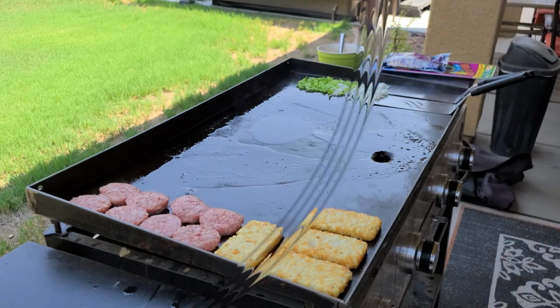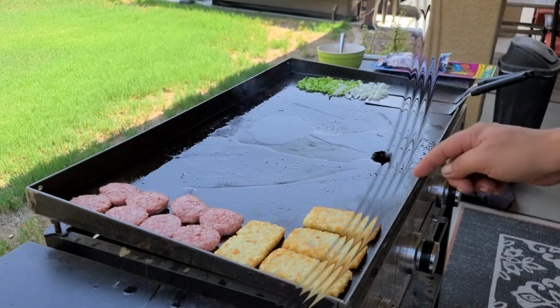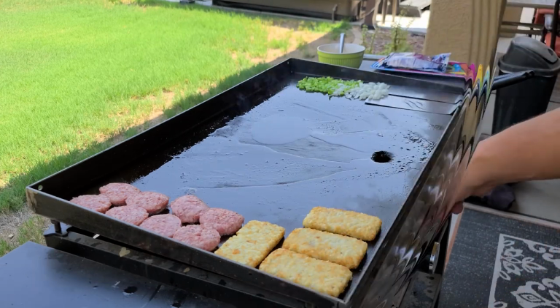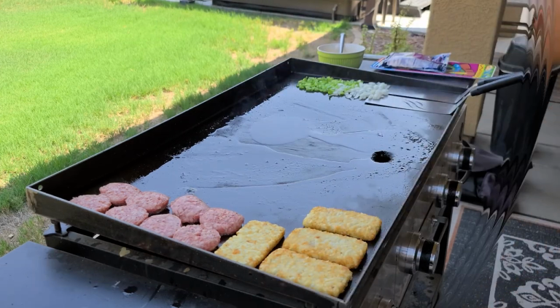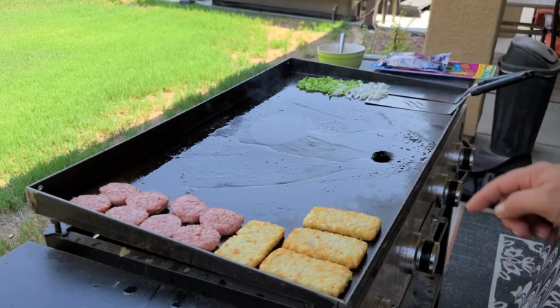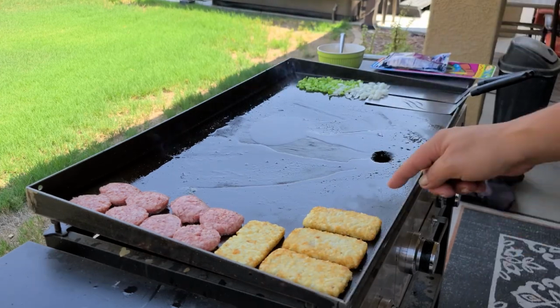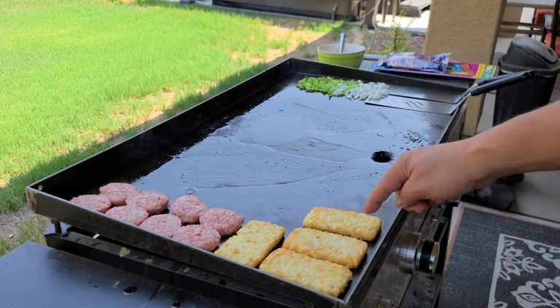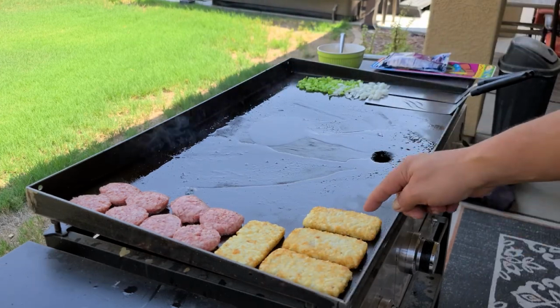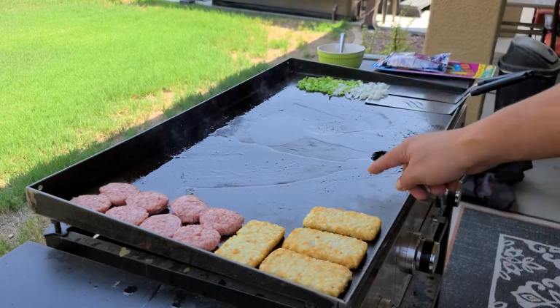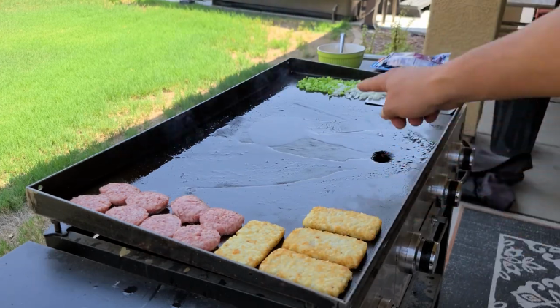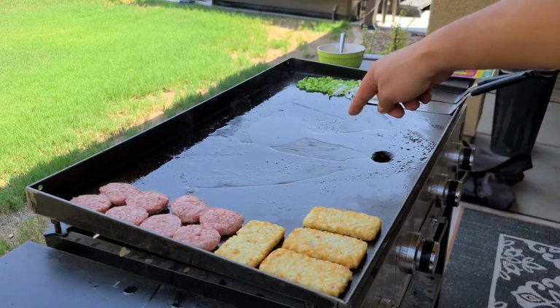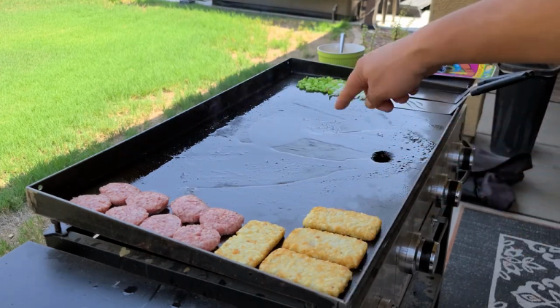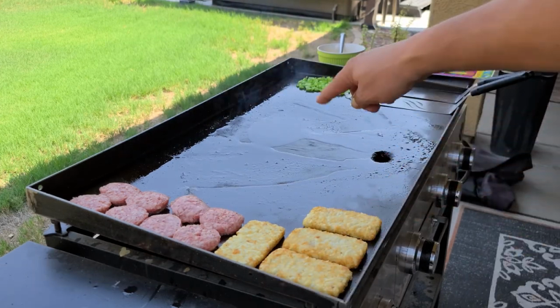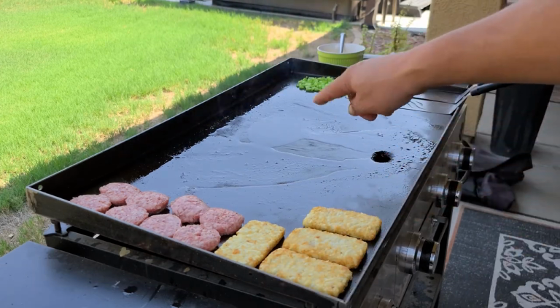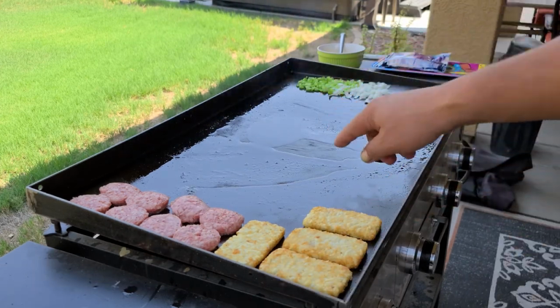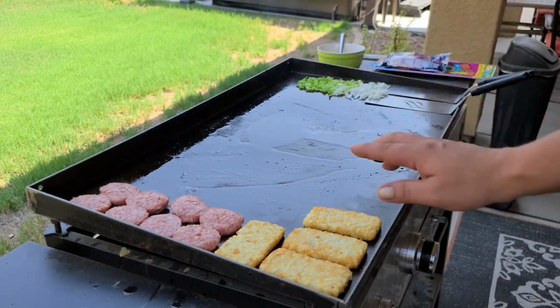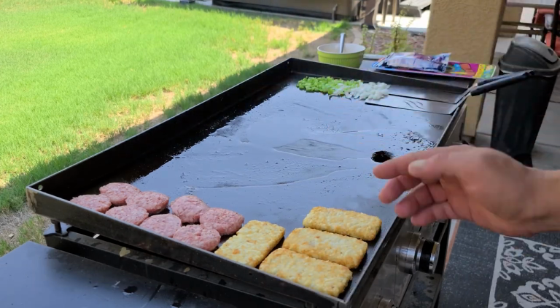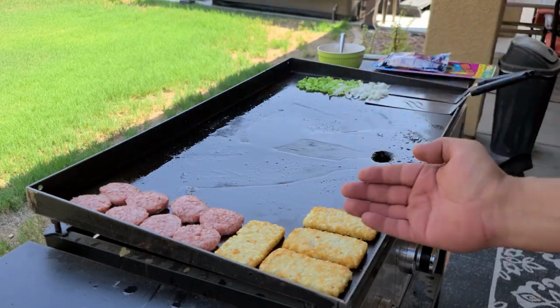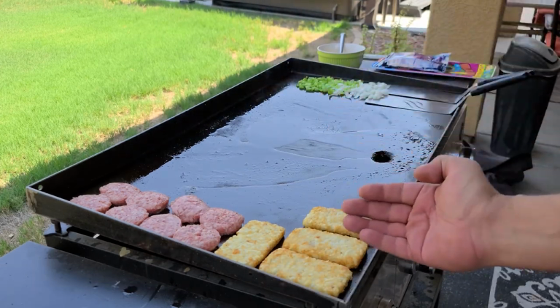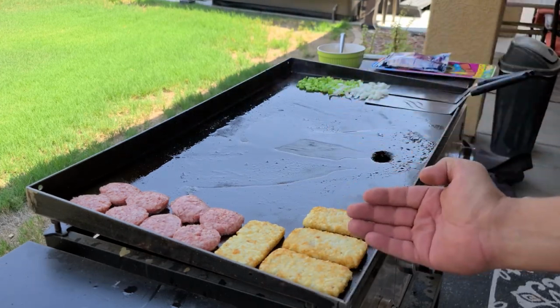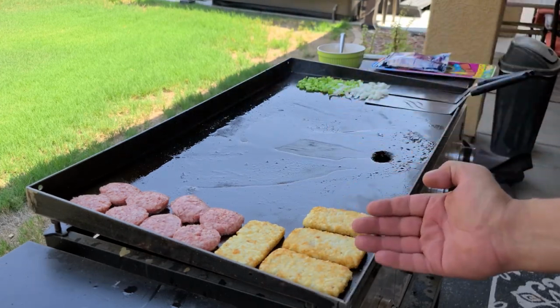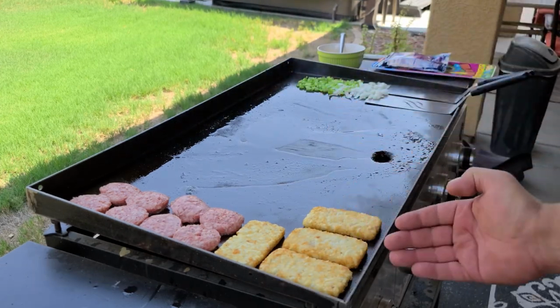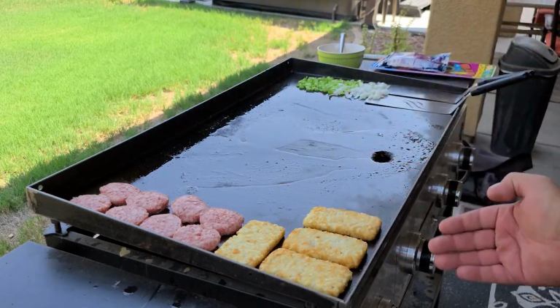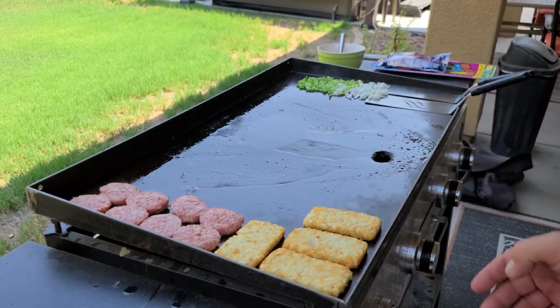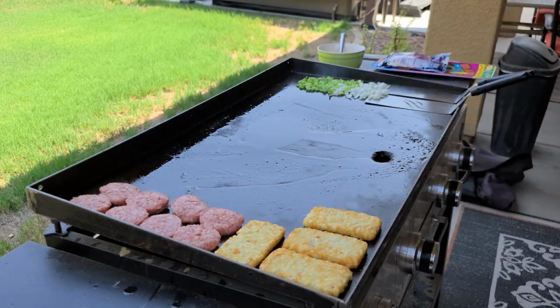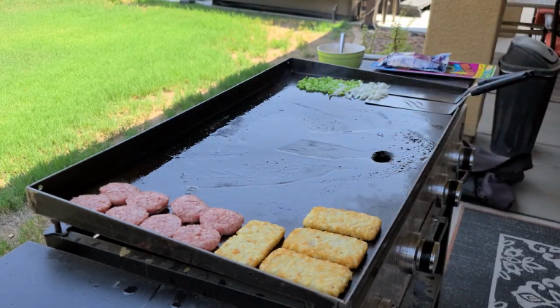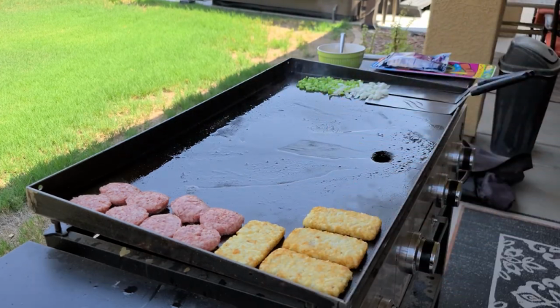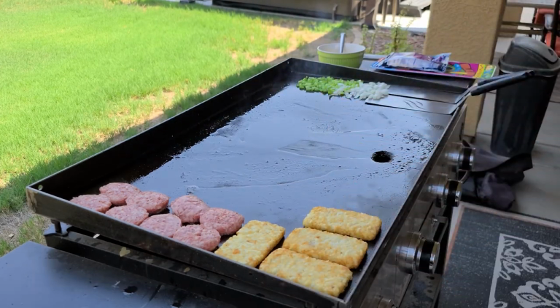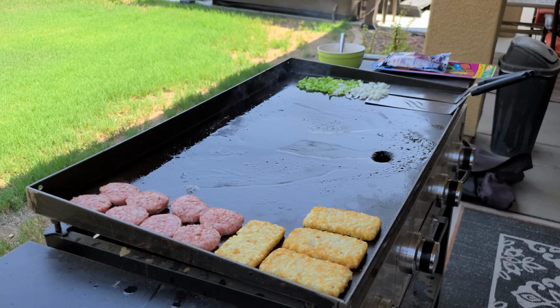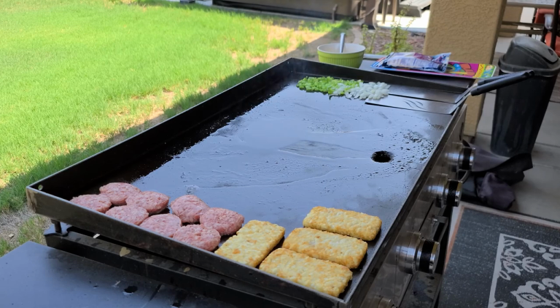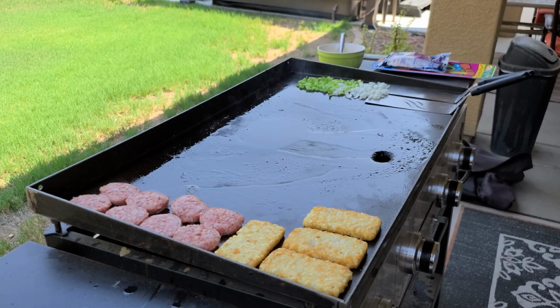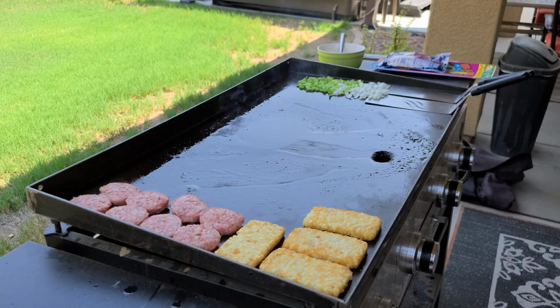Another tip is to take your hash browns, dip them in that bacon grease, and then push them back off to the side to get that bacon flavor.